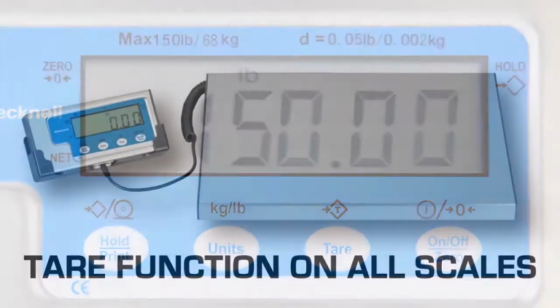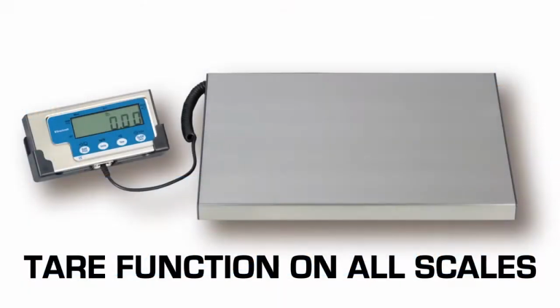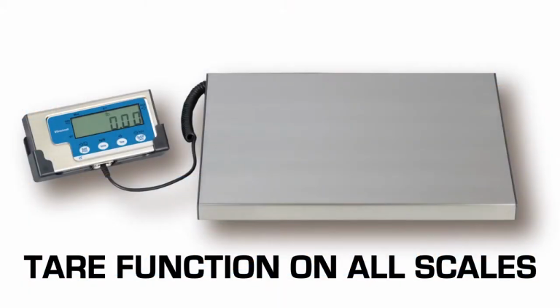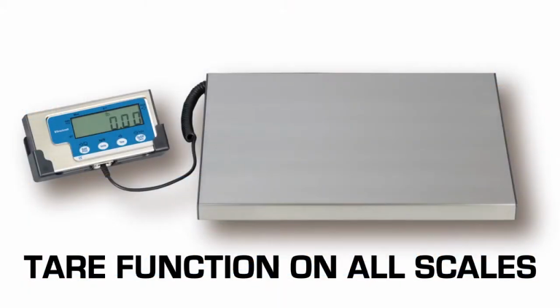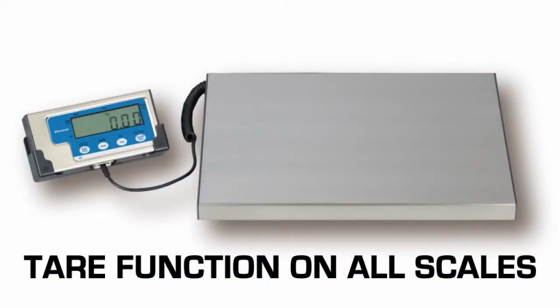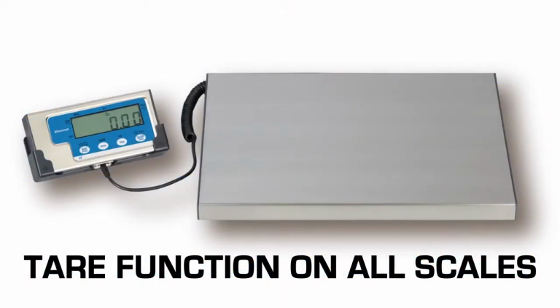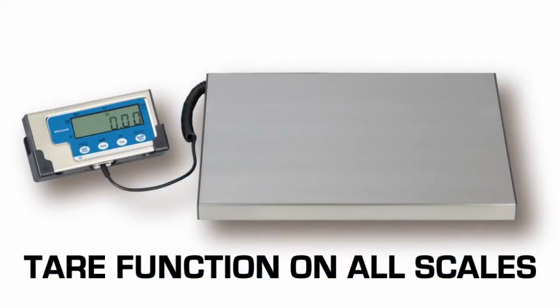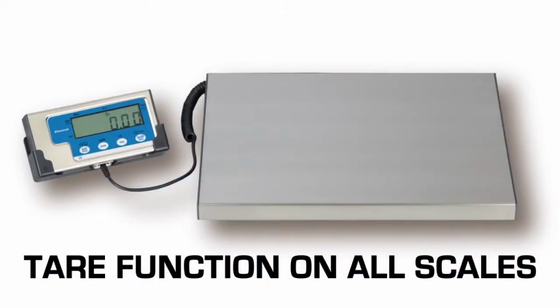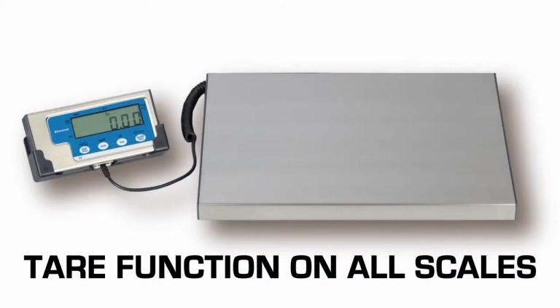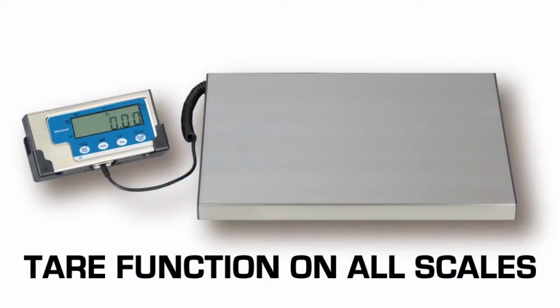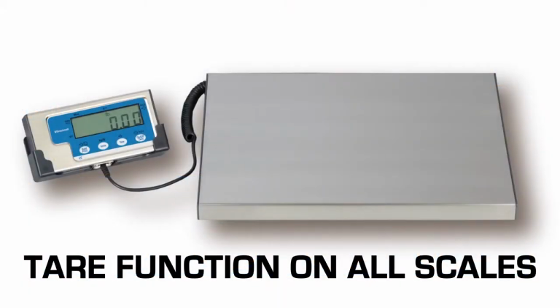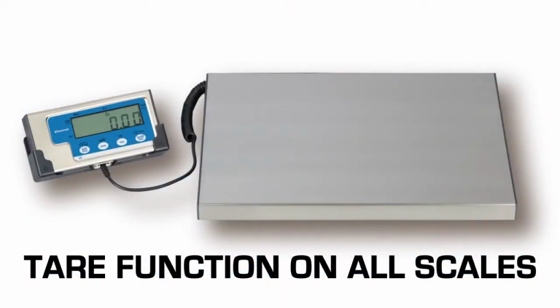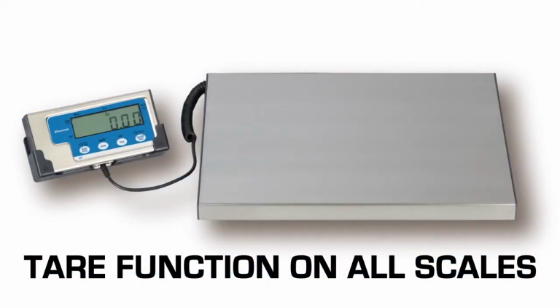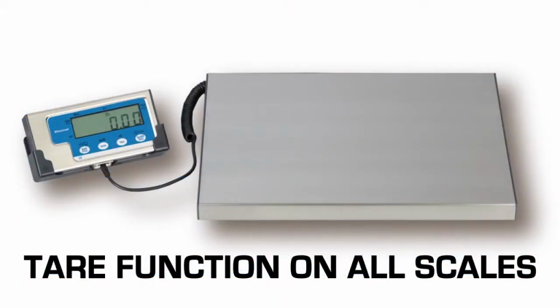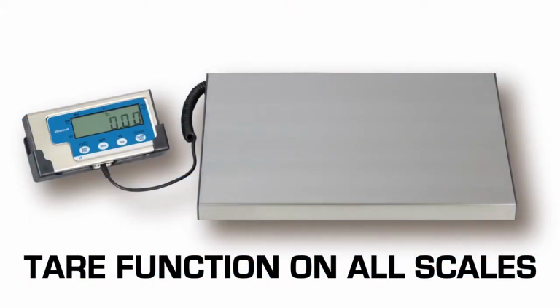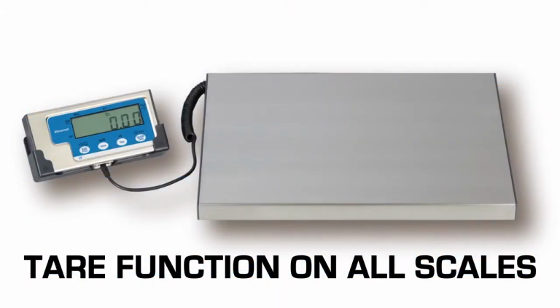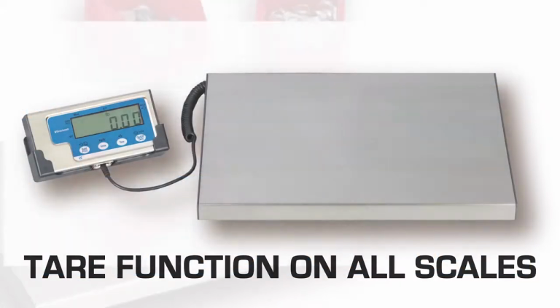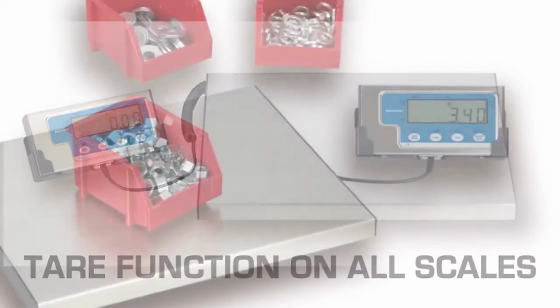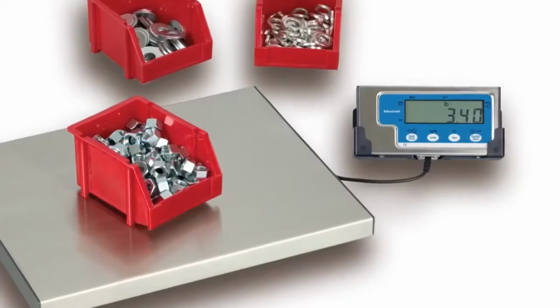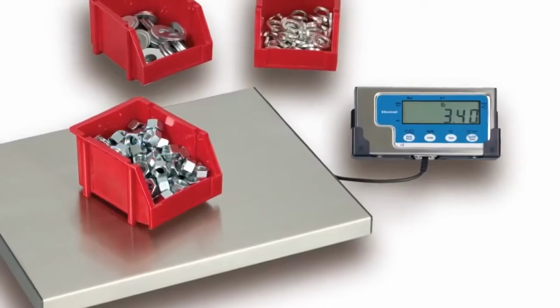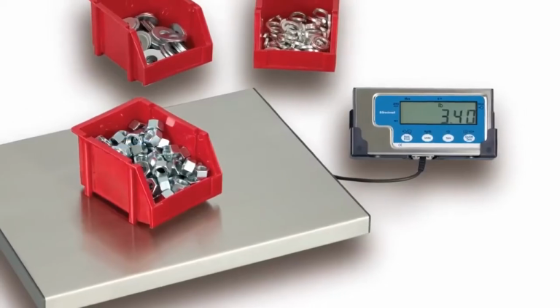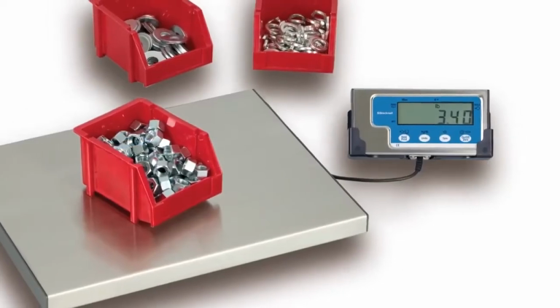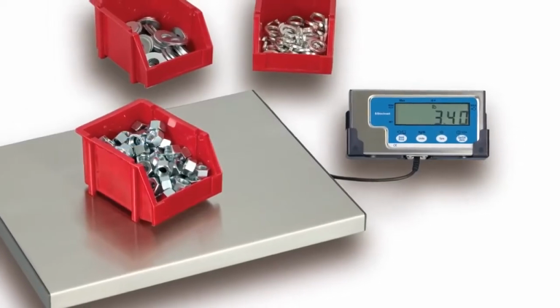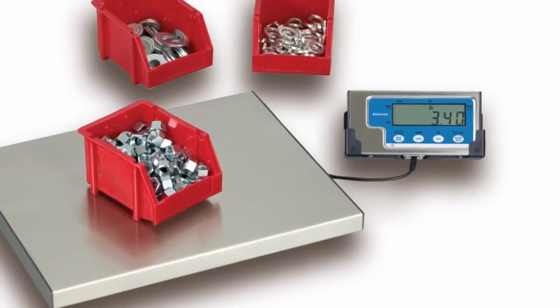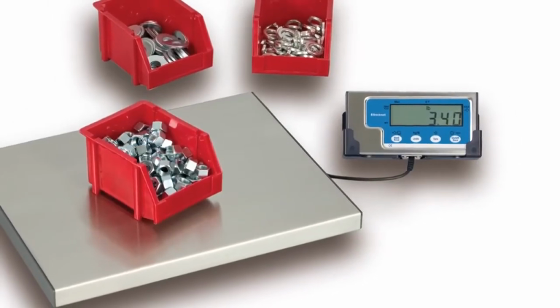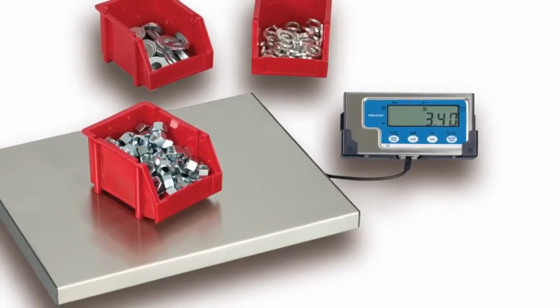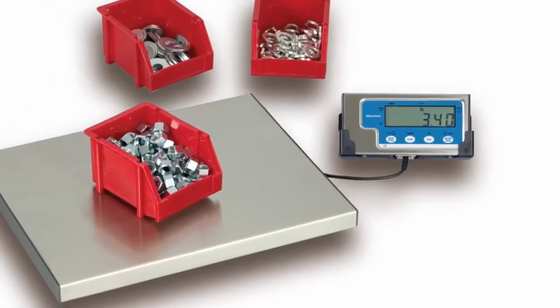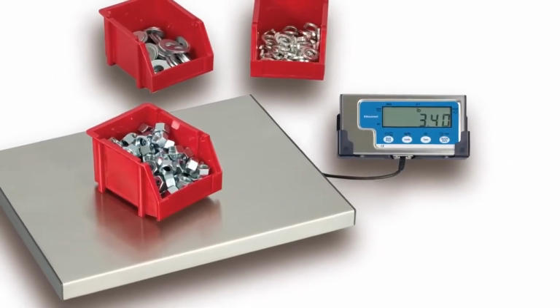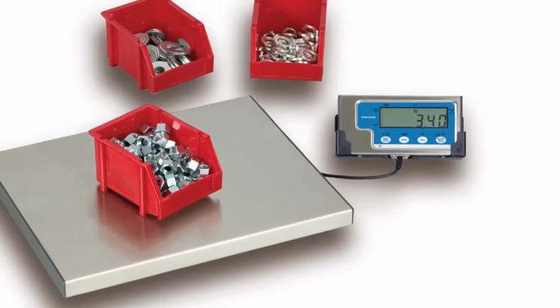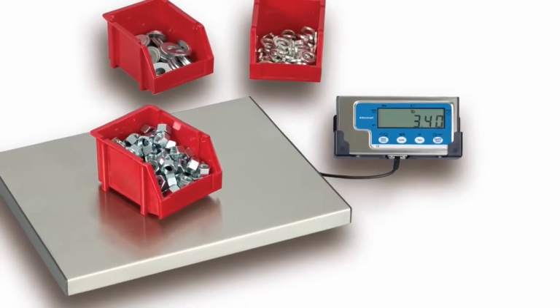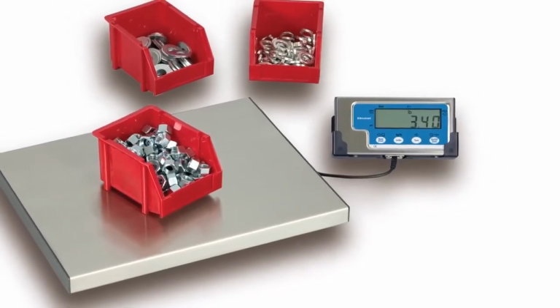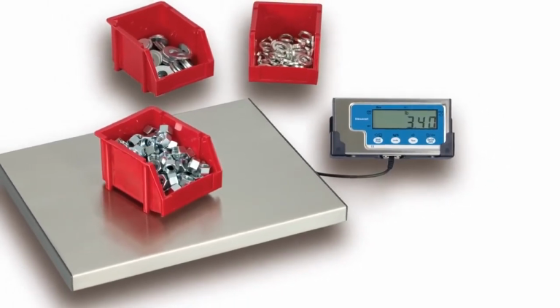The Brecknell LPS series allows for taring. The tear function removes the weight of a container, assisting in obtaining the content's net weight.